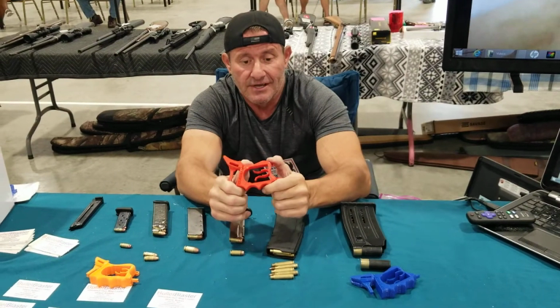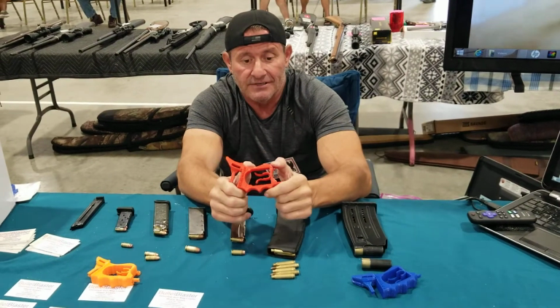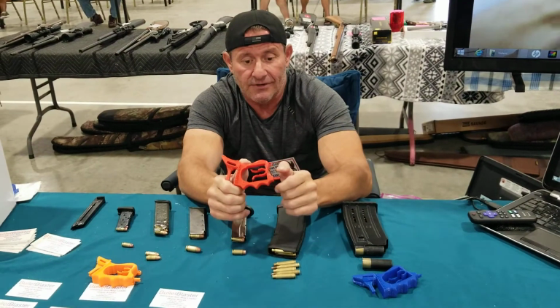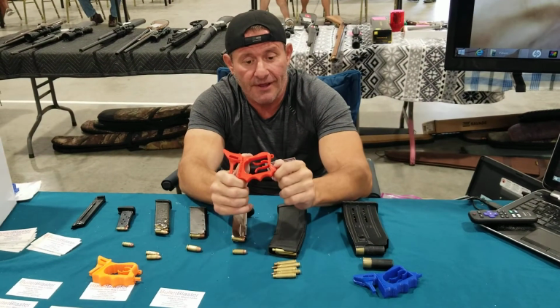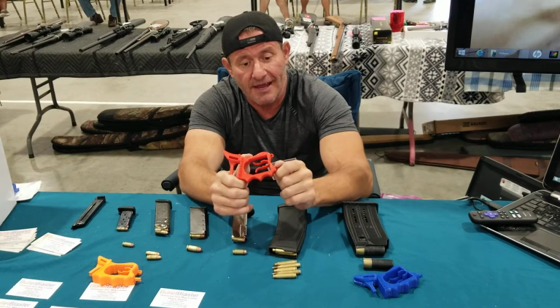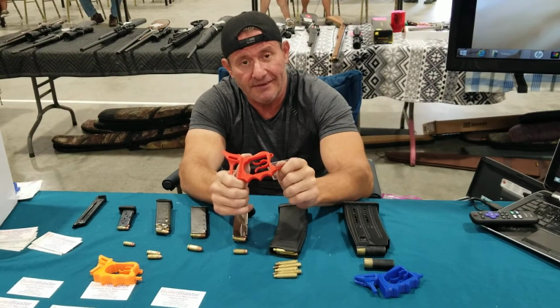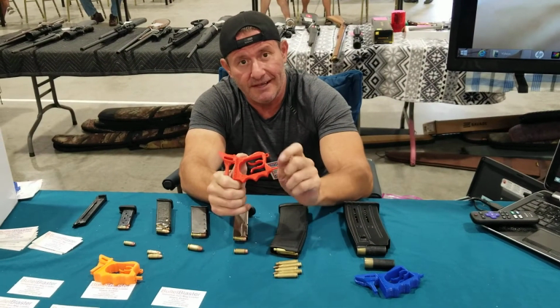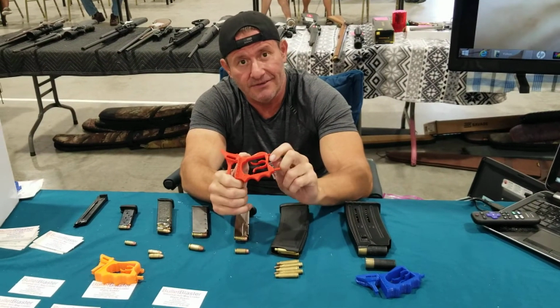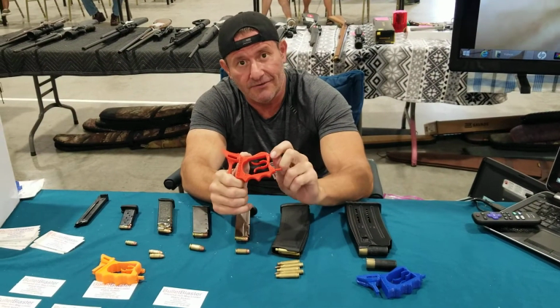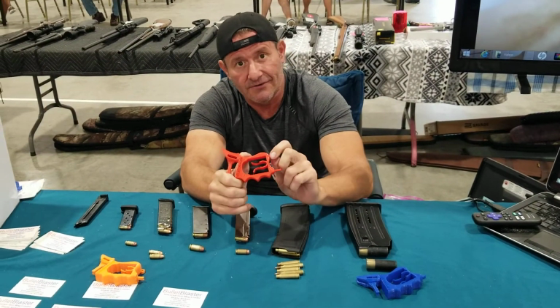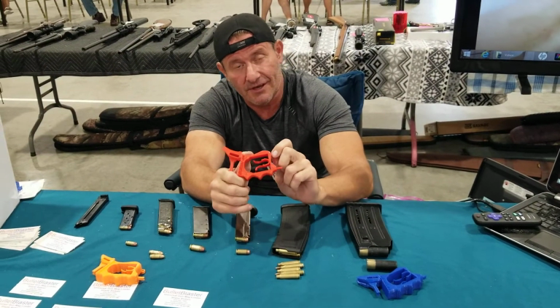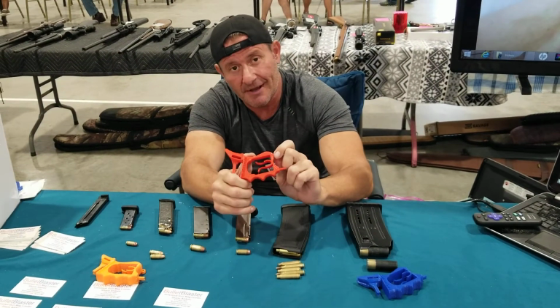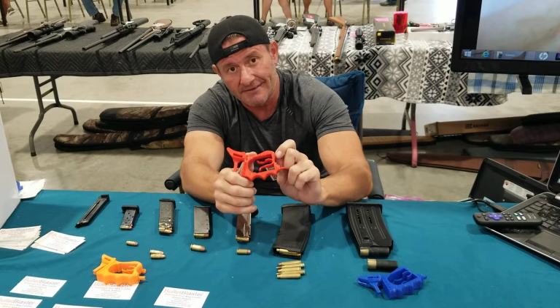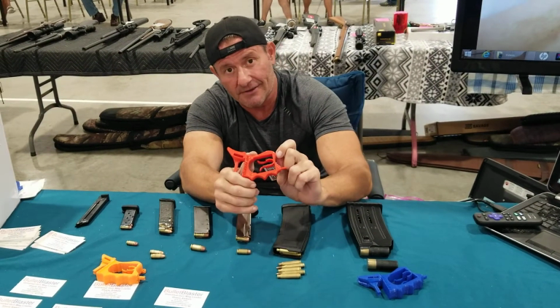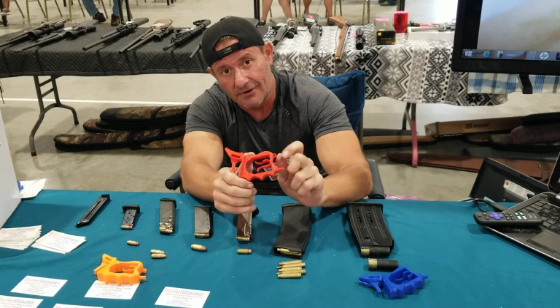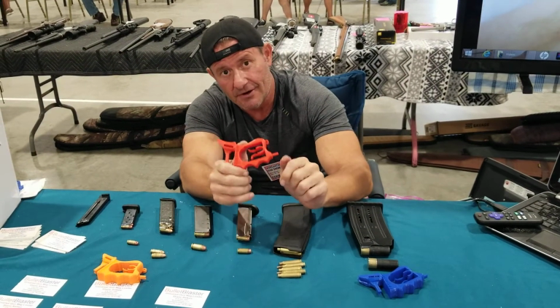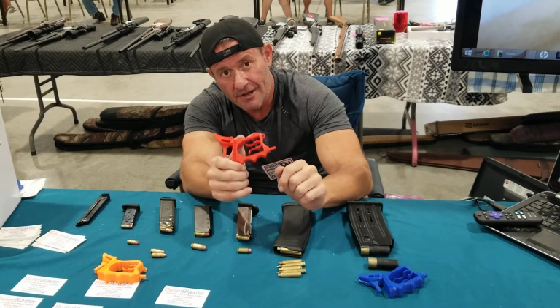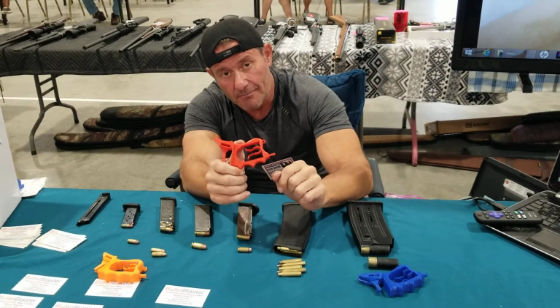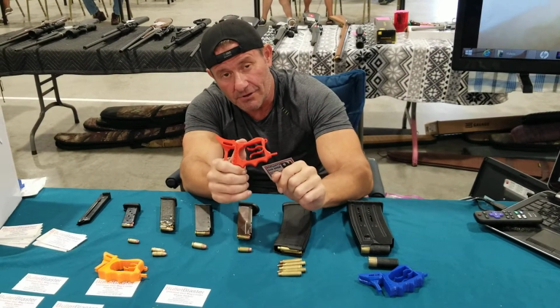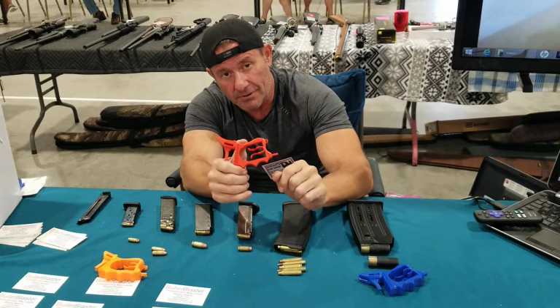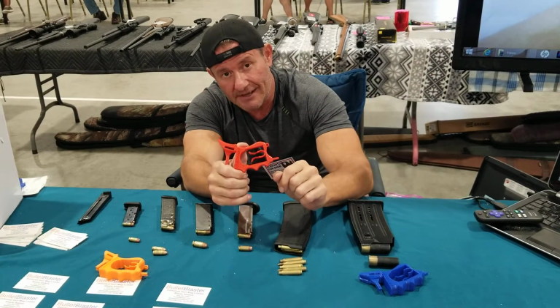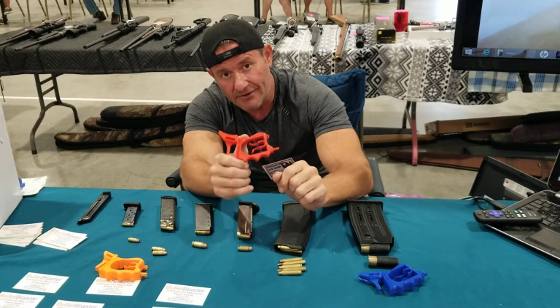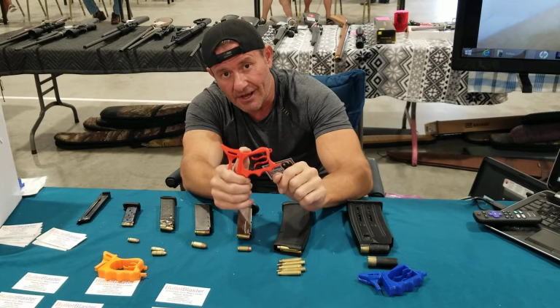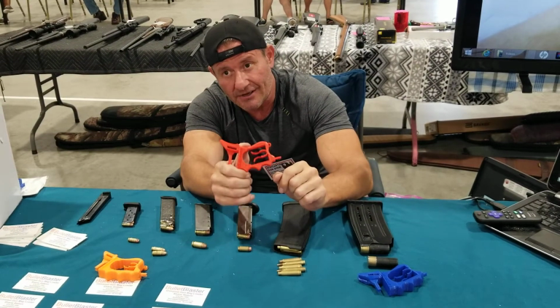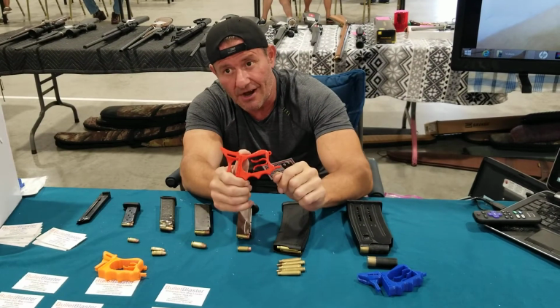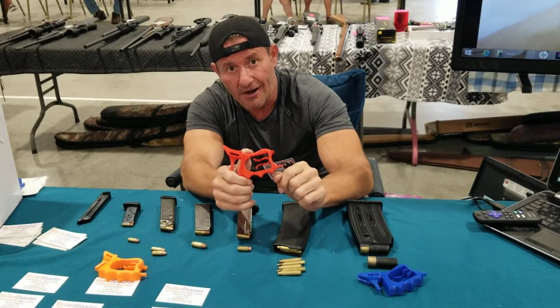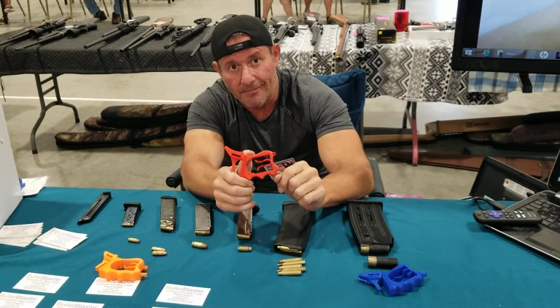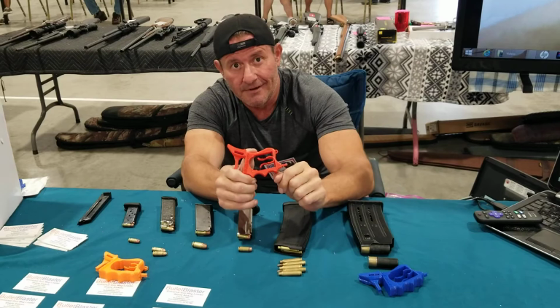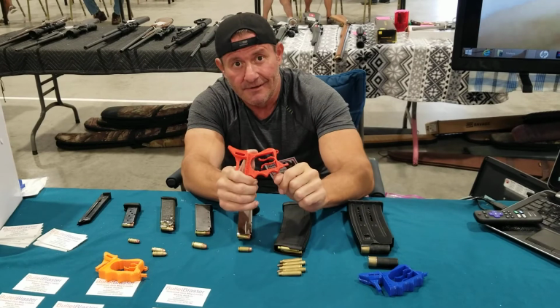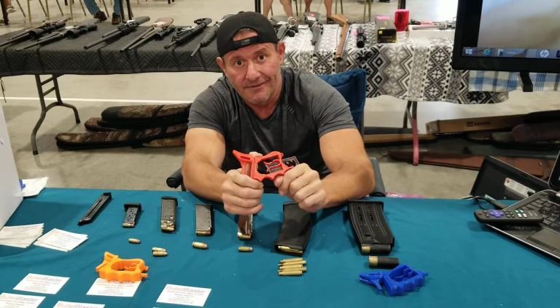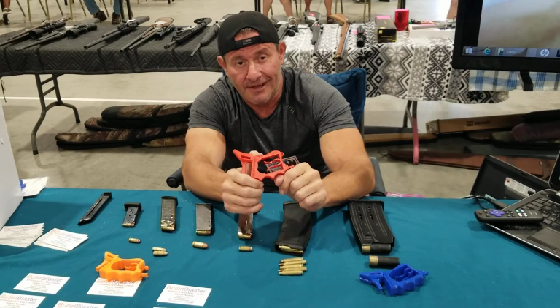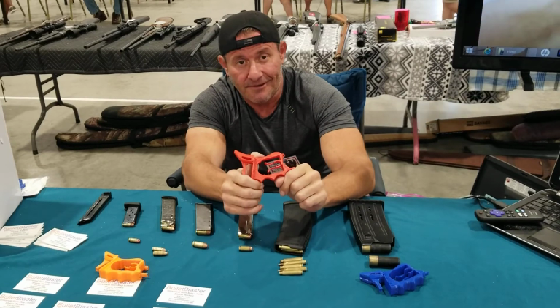And just don't want to bleed at the gun range. So there you have it — that's the Universal Gun Magazine Loader. bulletblaster.com. Thank you.